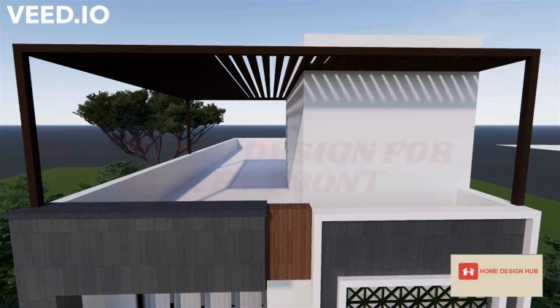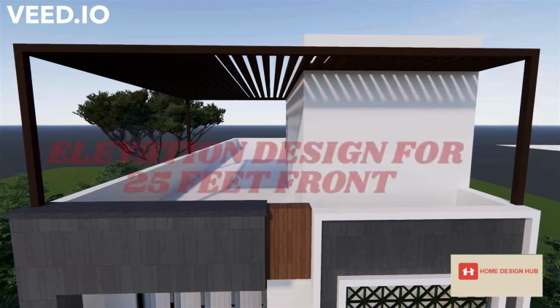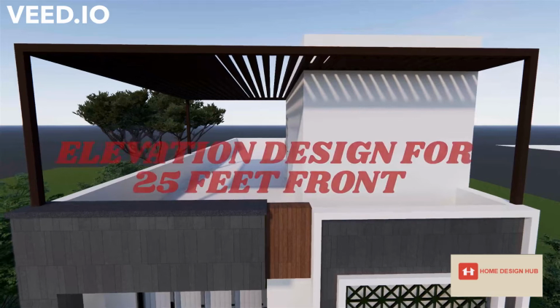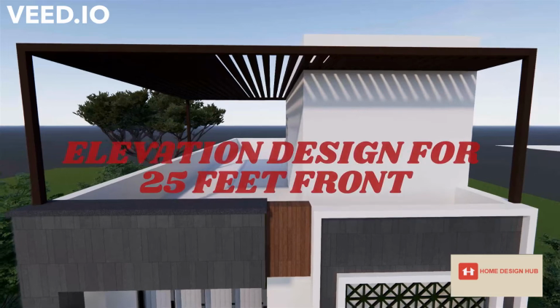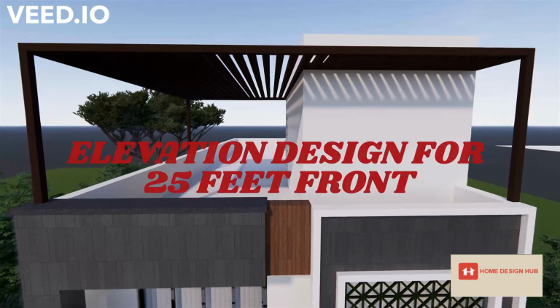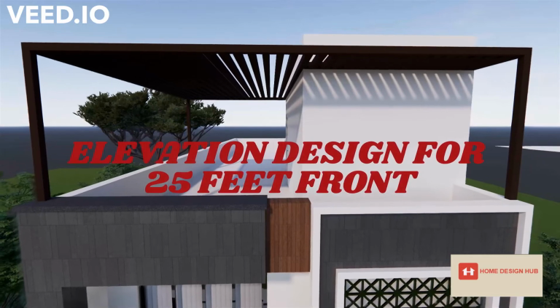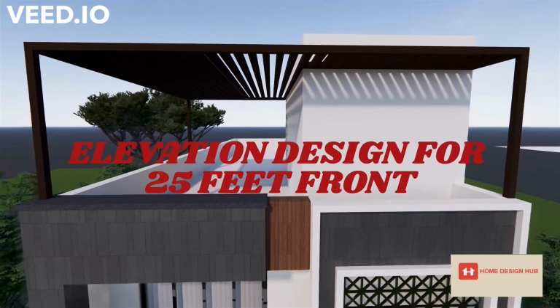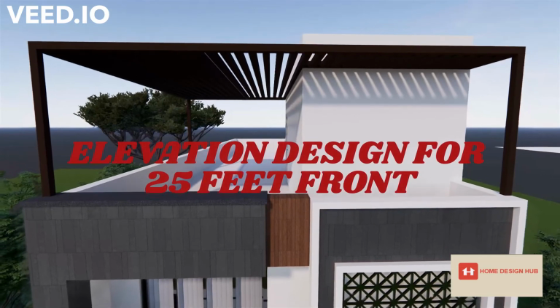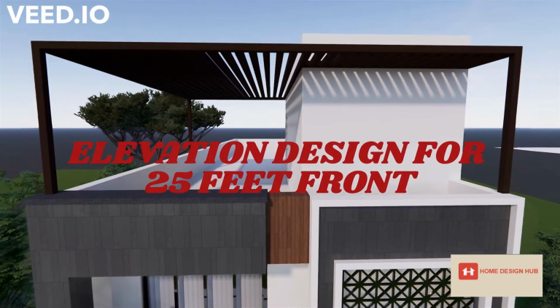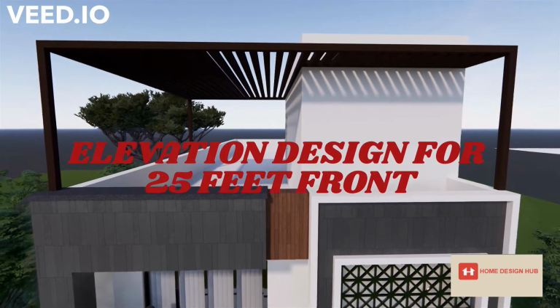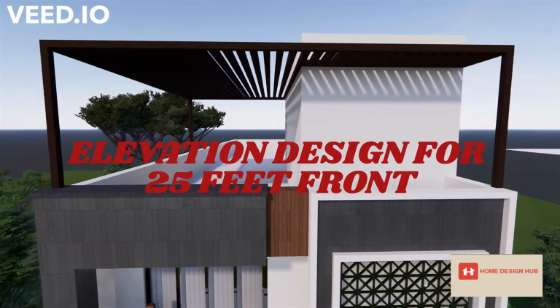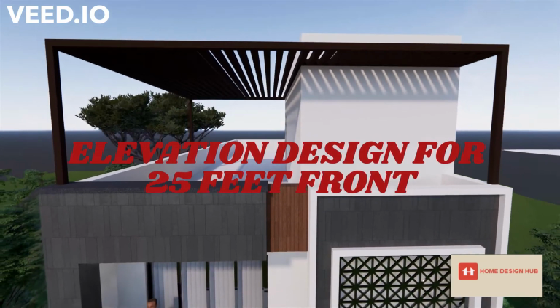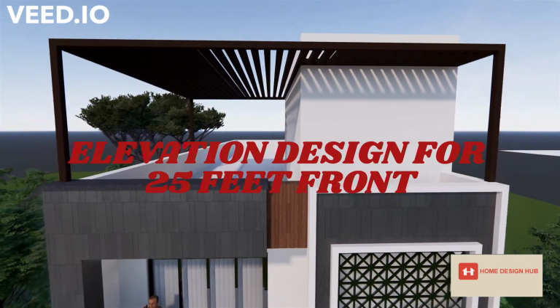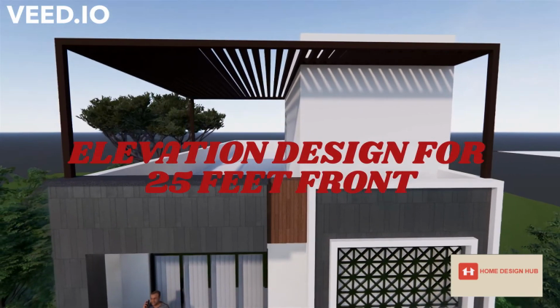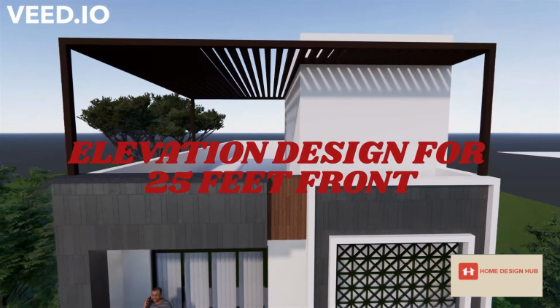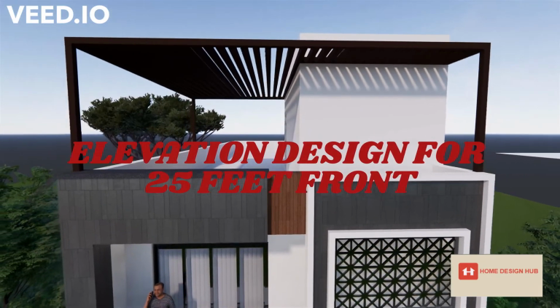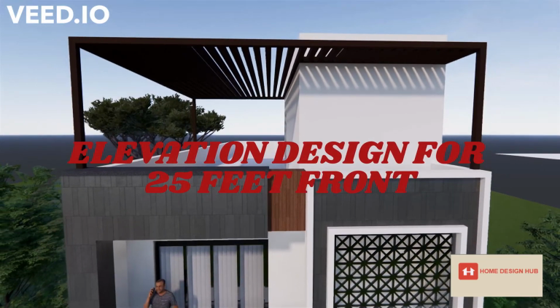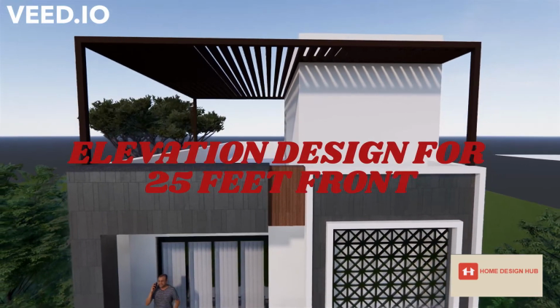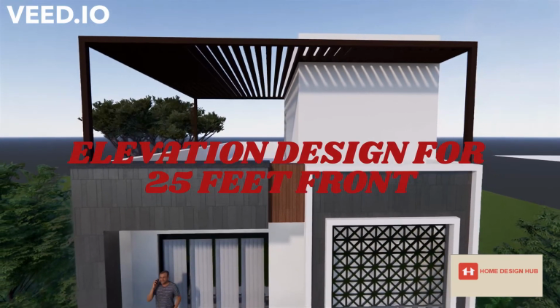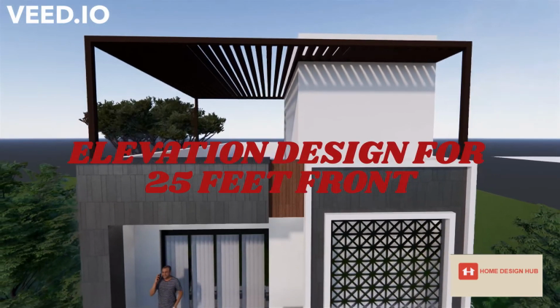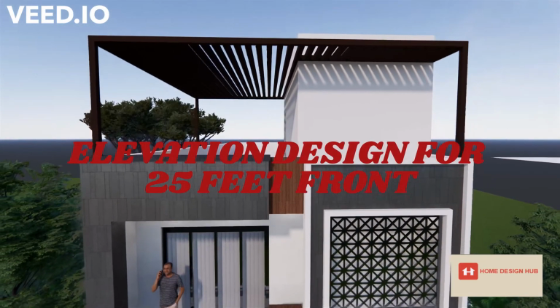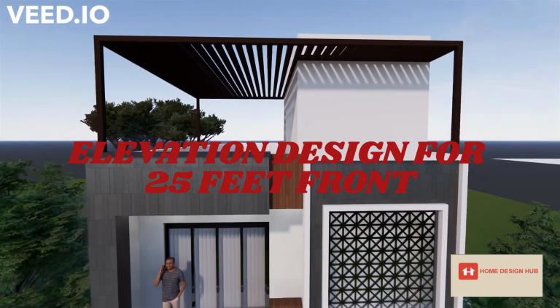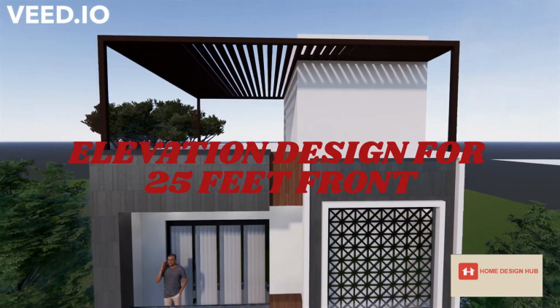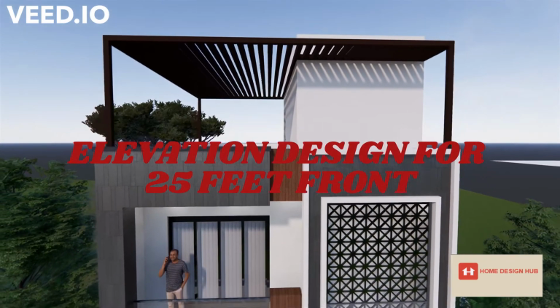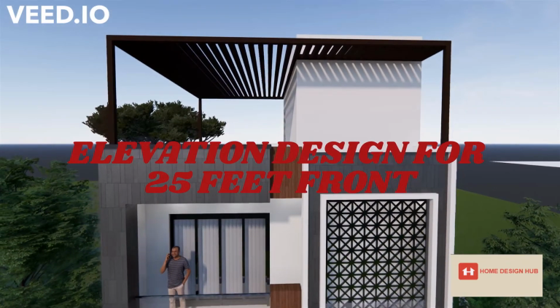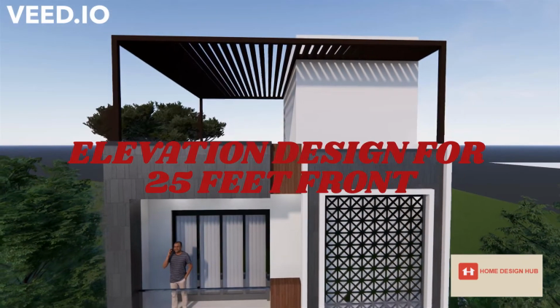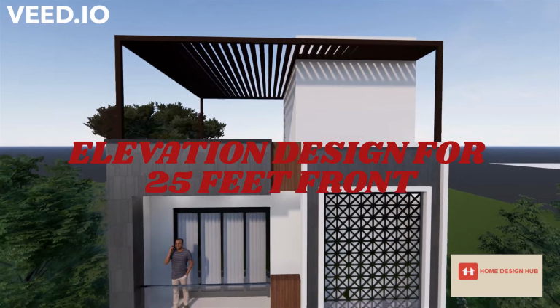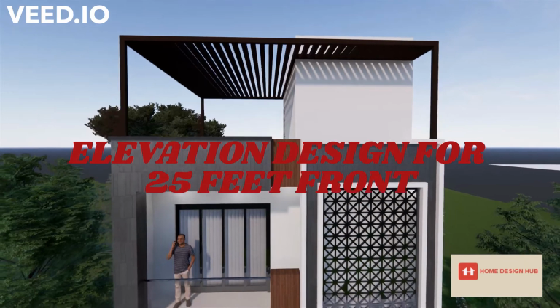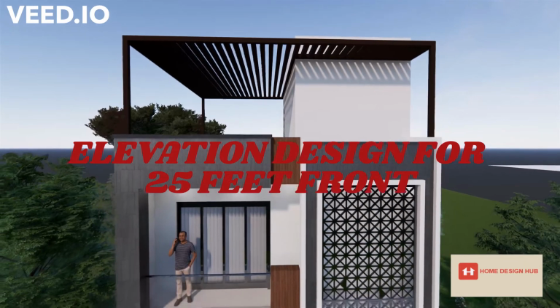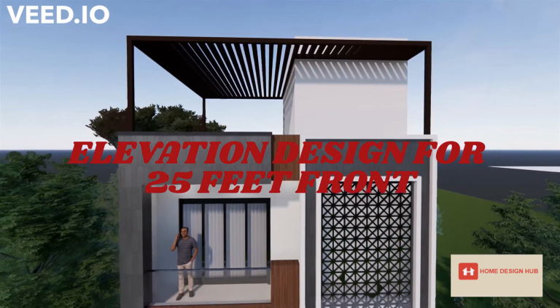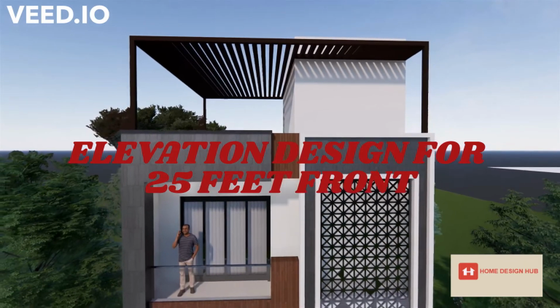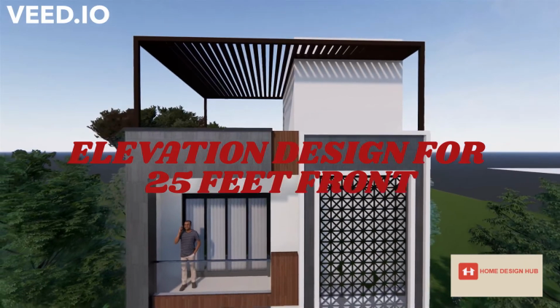Welcome to our channel Home Design Hub. Today we are showing you the elevation for a 25 feet front.